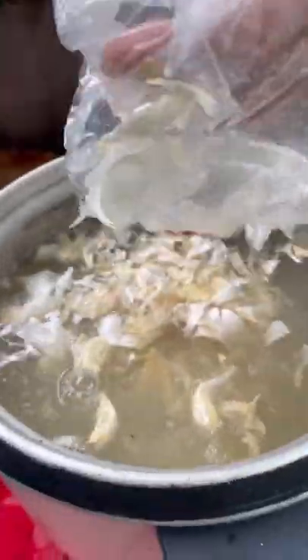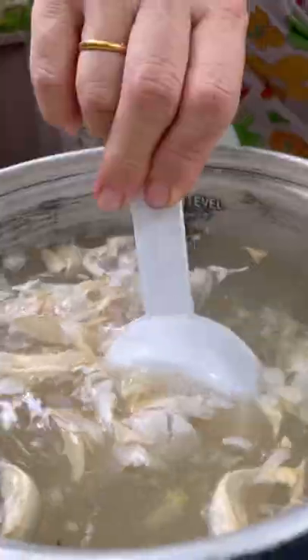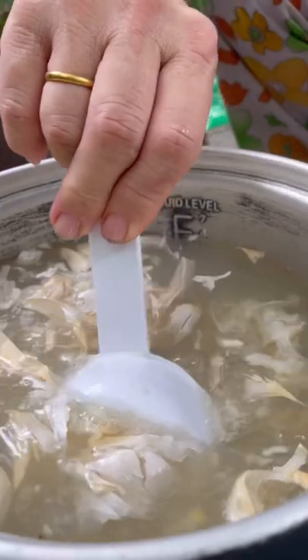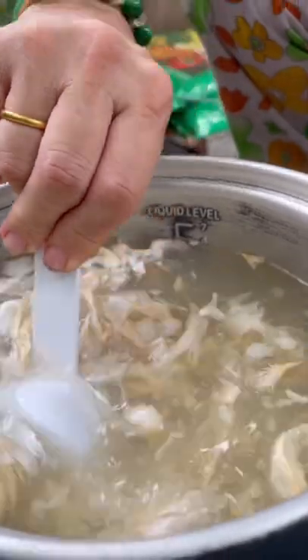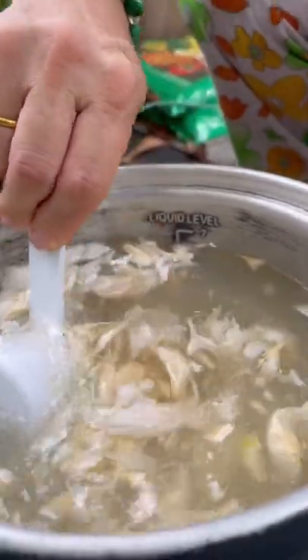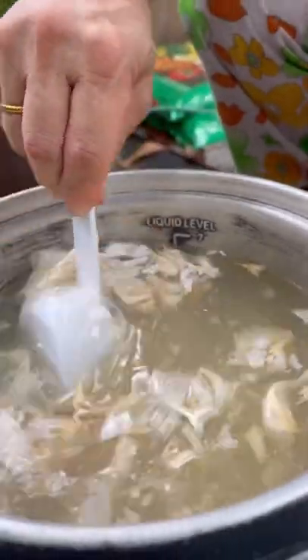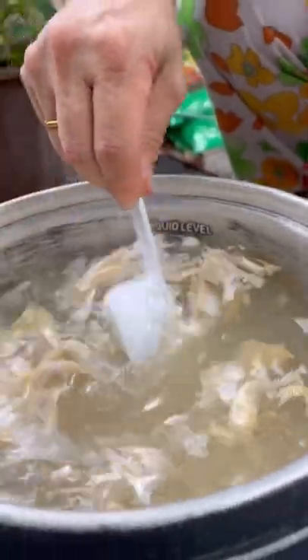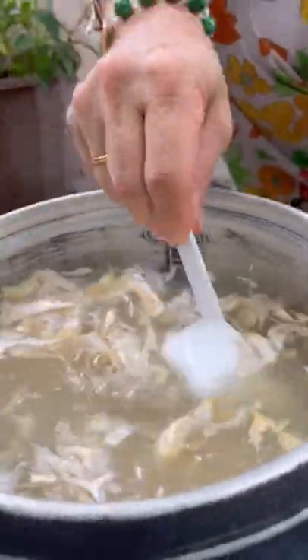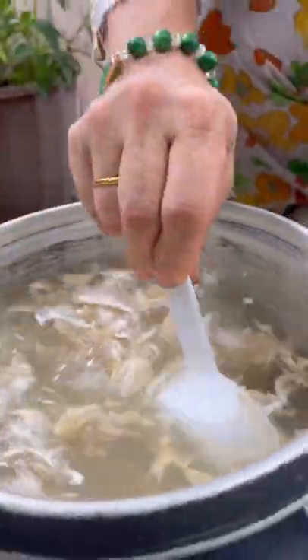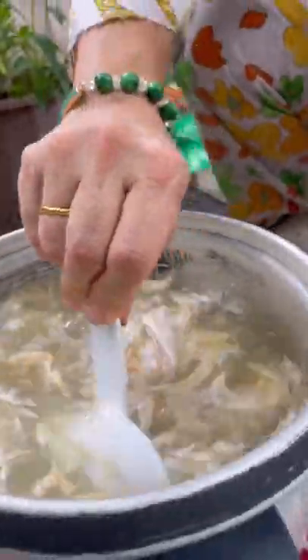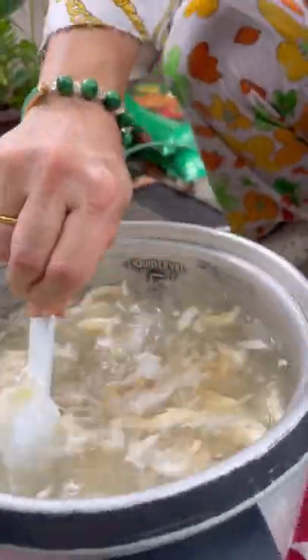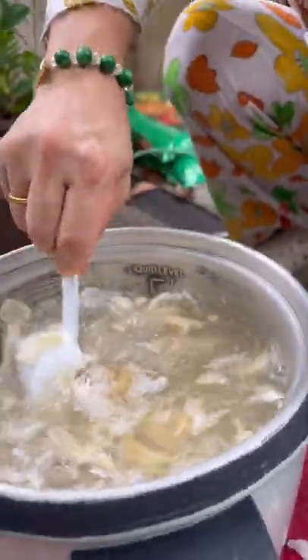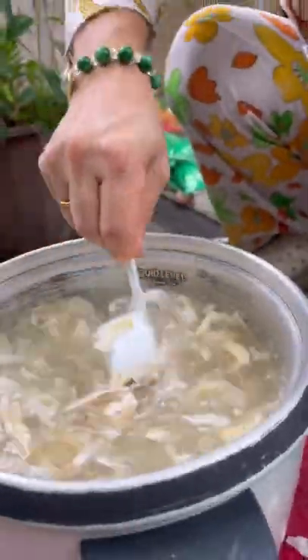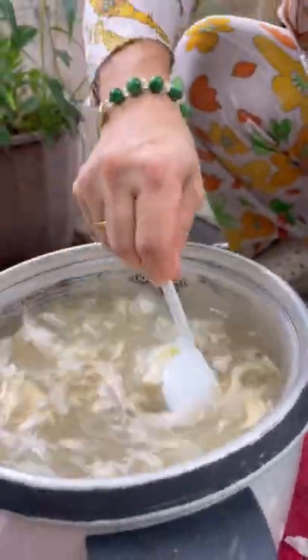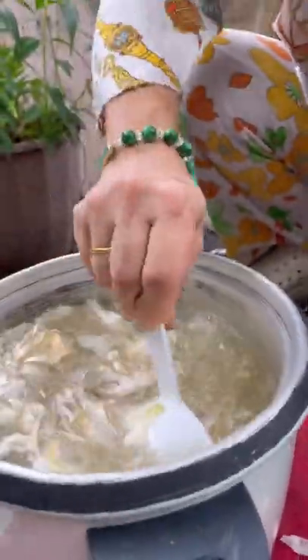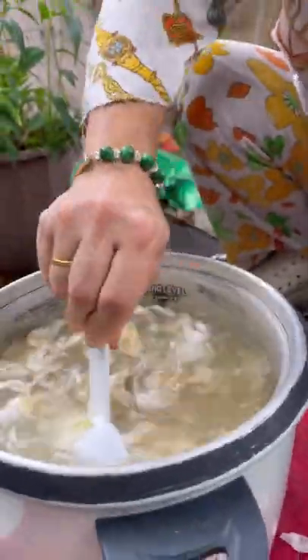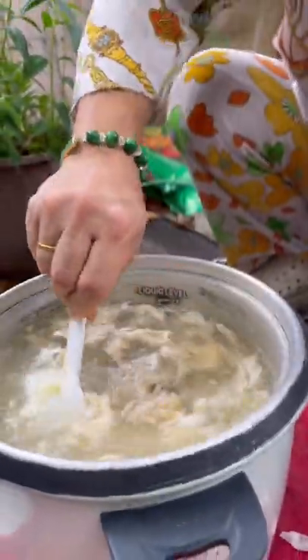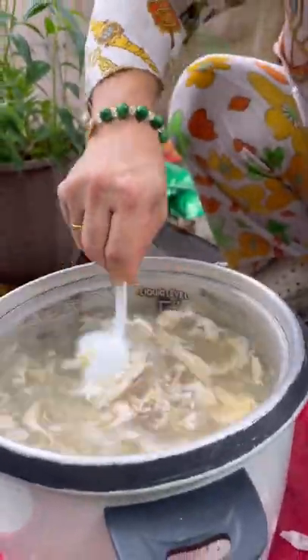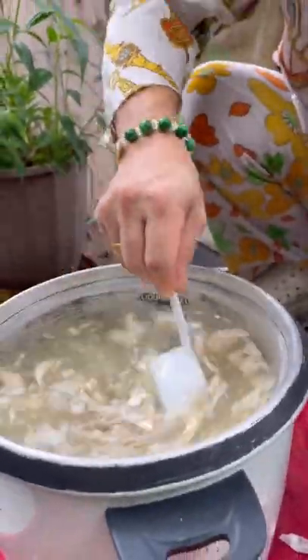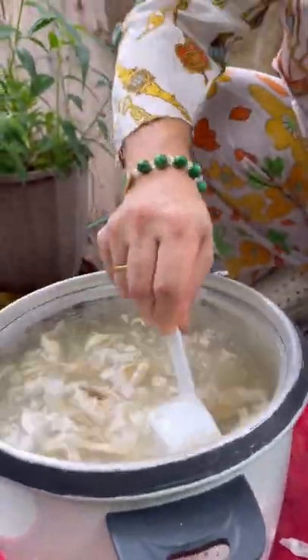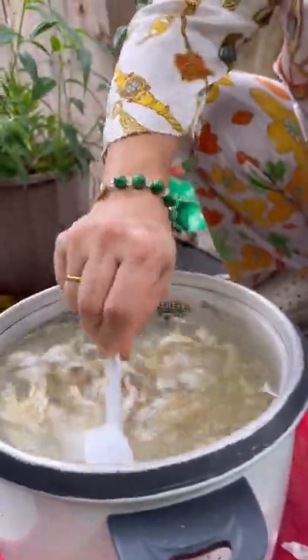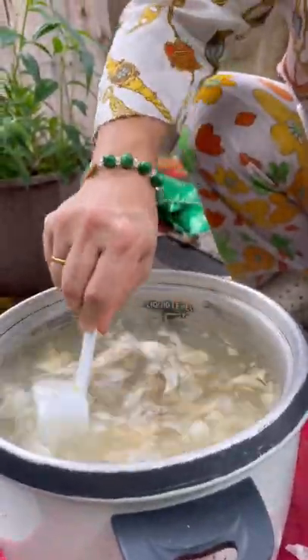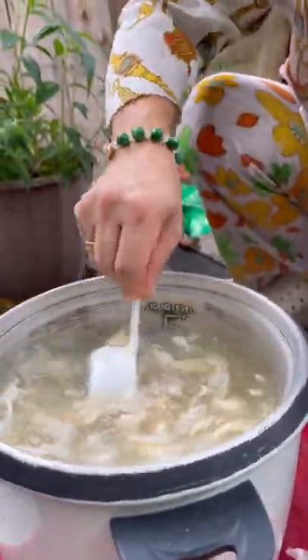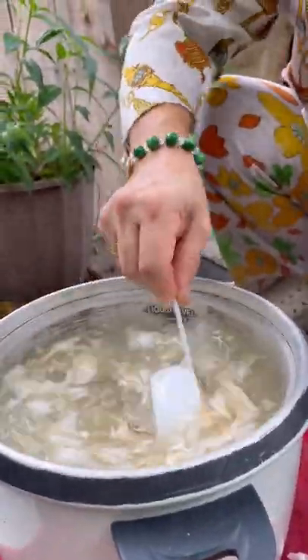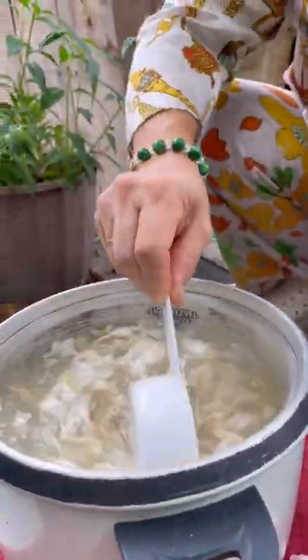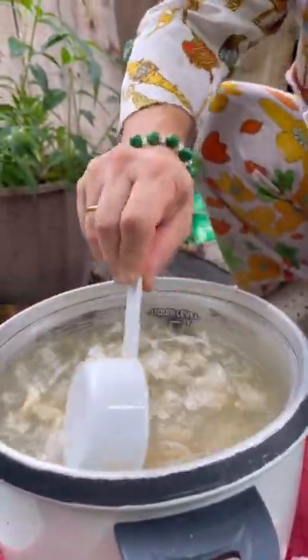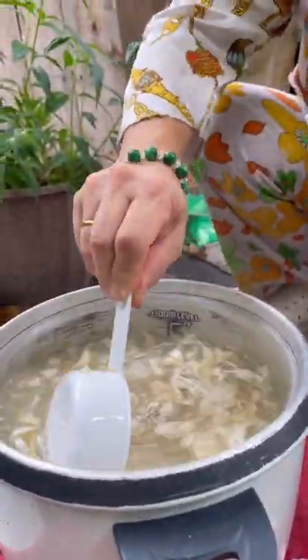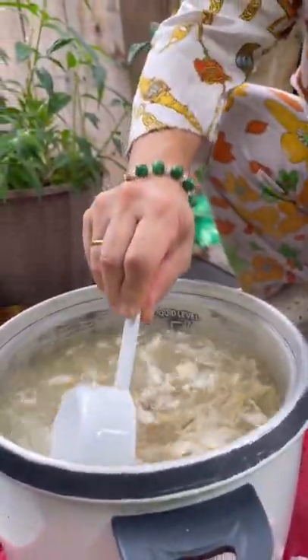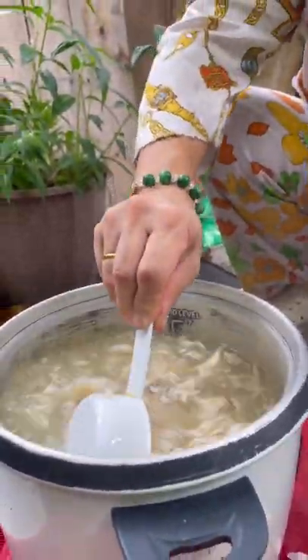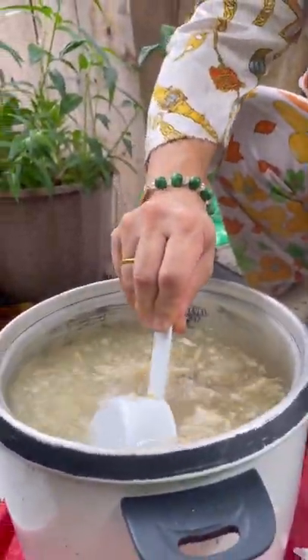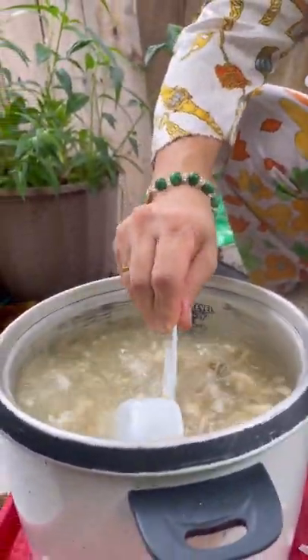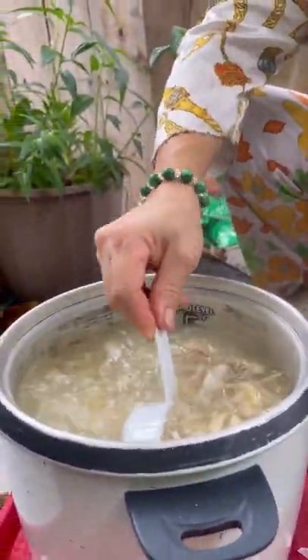Mom keeps water and crushed garlic boiling in this crock pot, and it repels the mosquitoes.